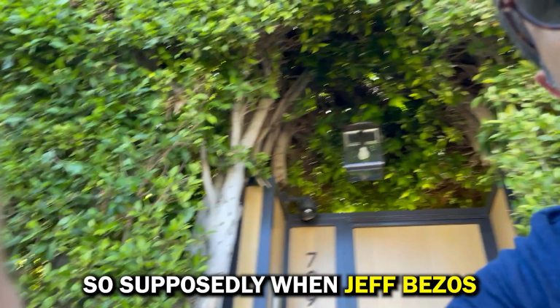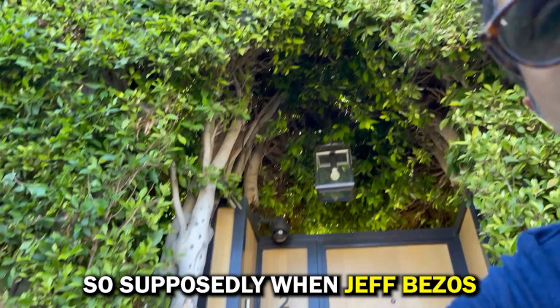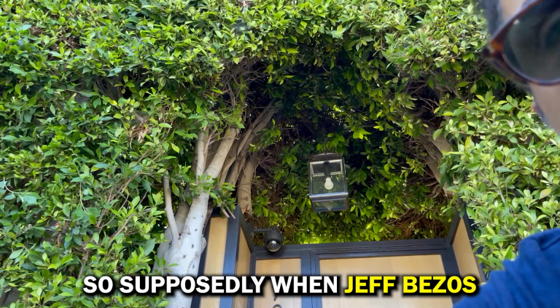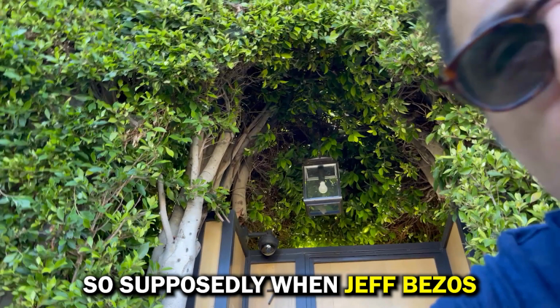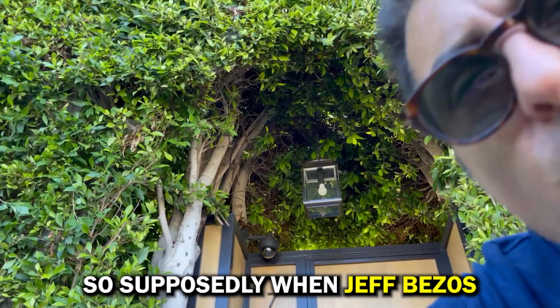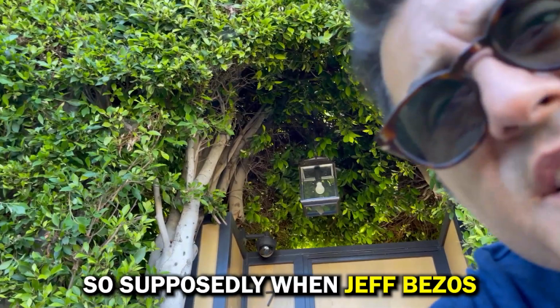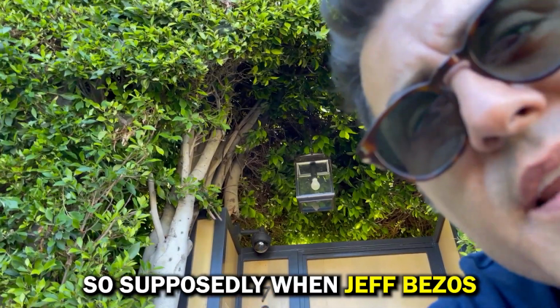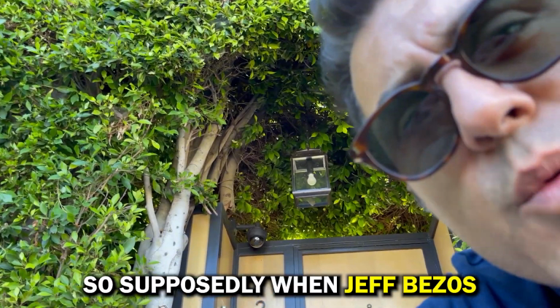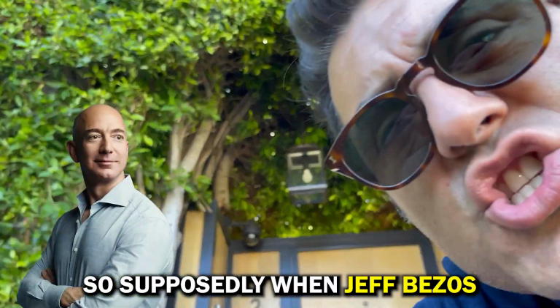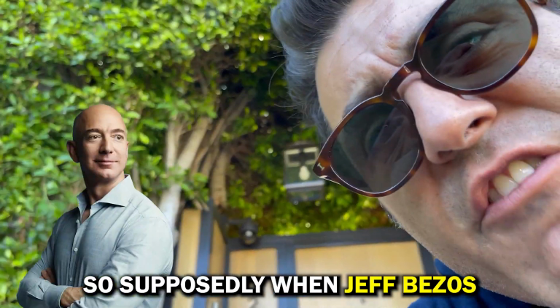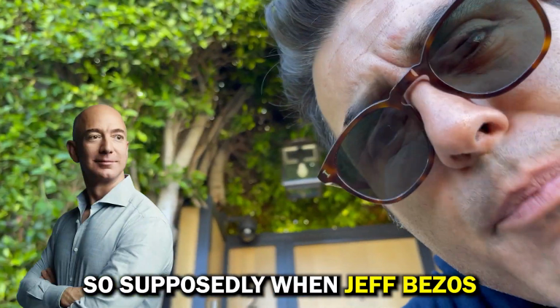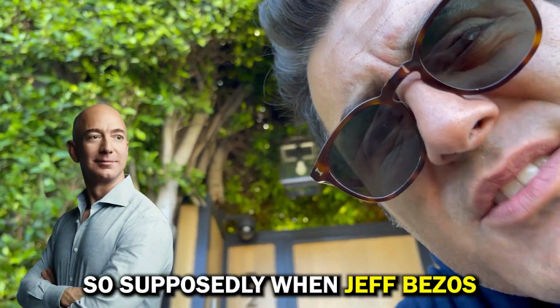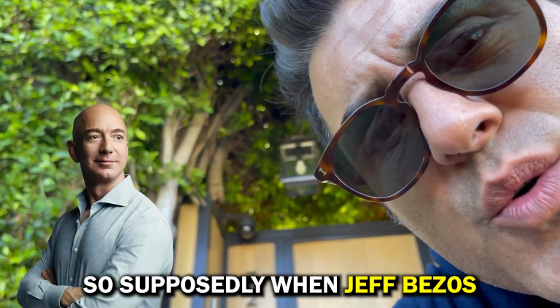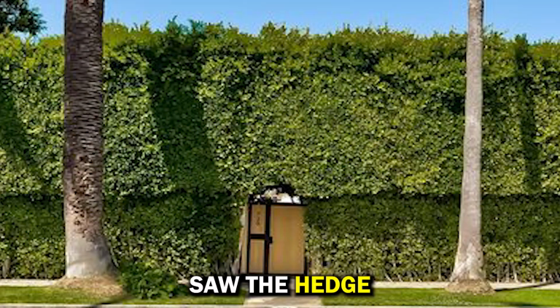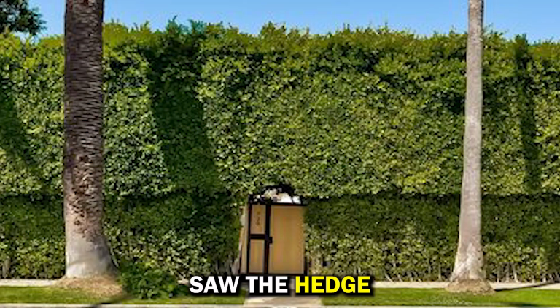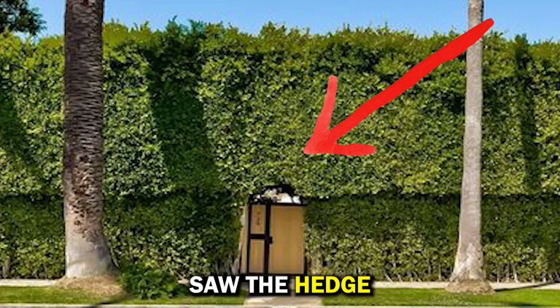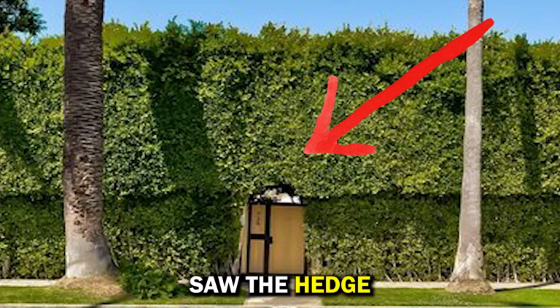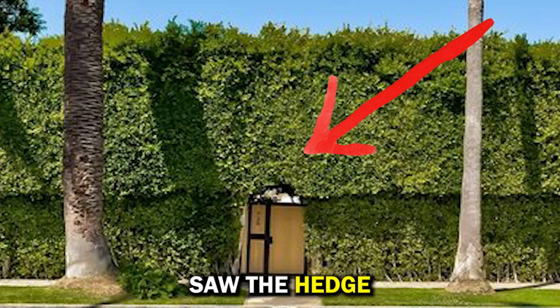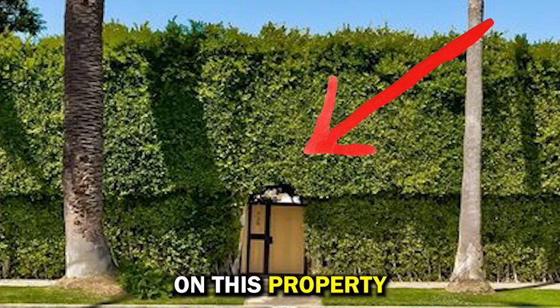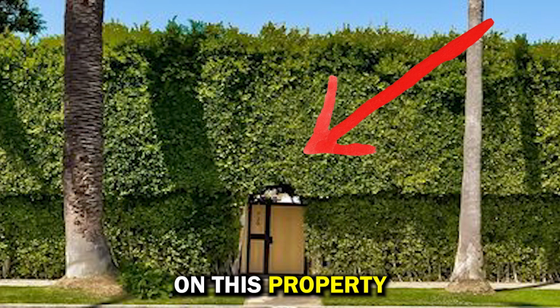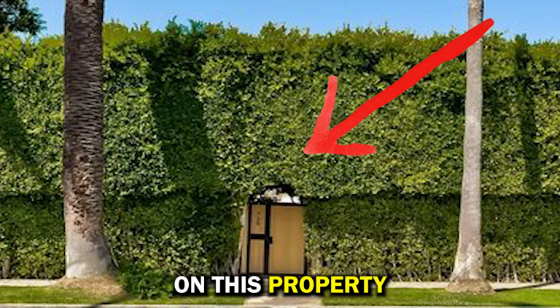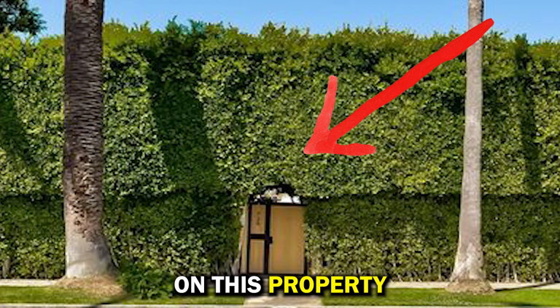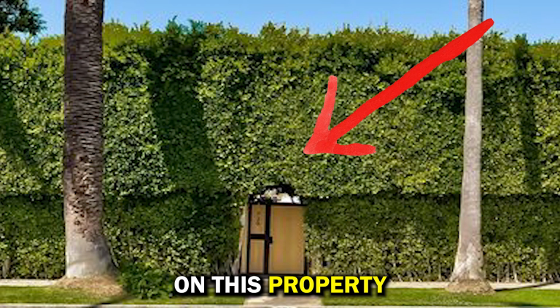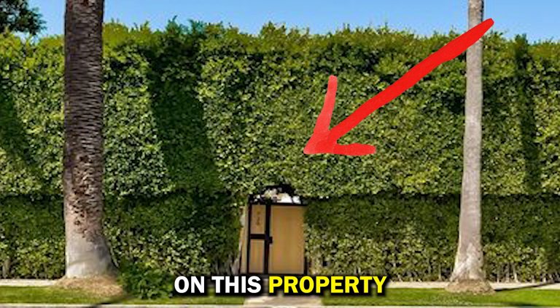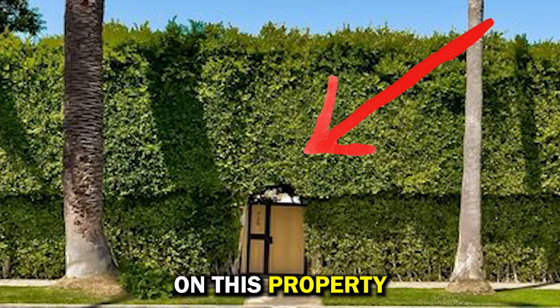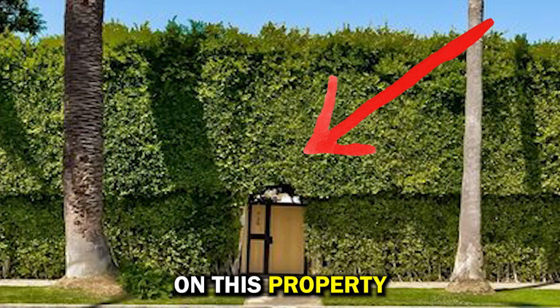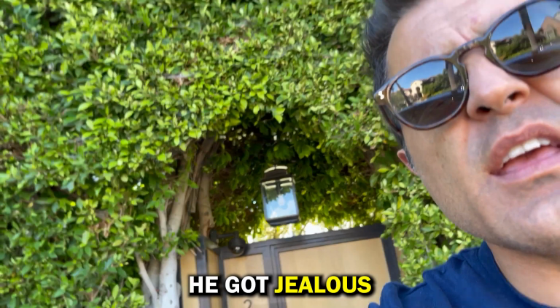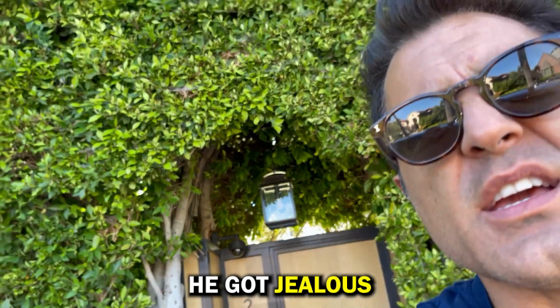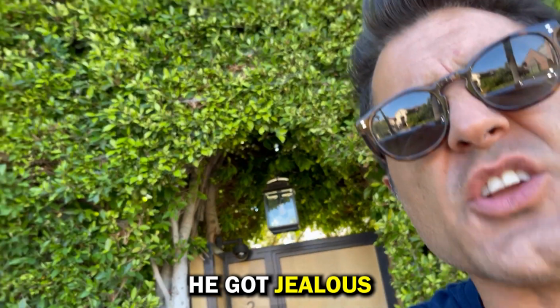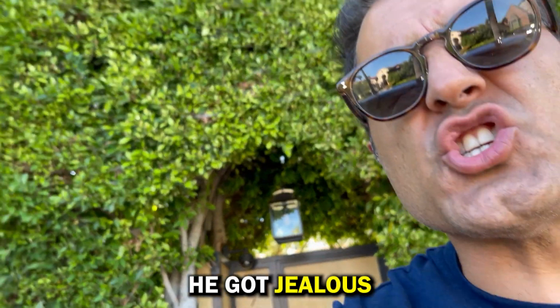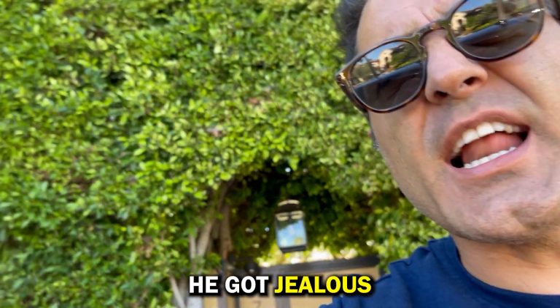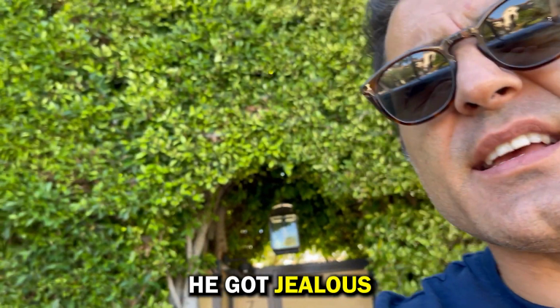So supposedly when Jeff Bezos saw the hedge on this property, he got jealous.